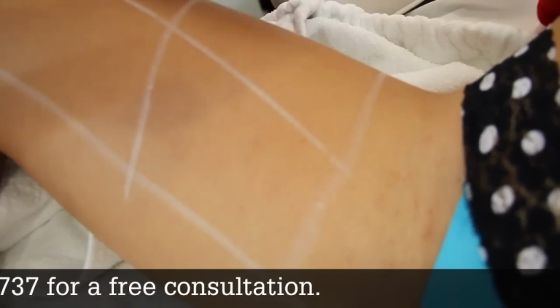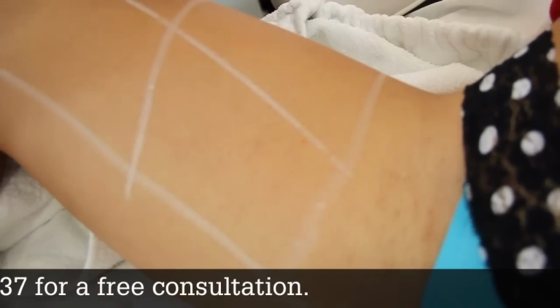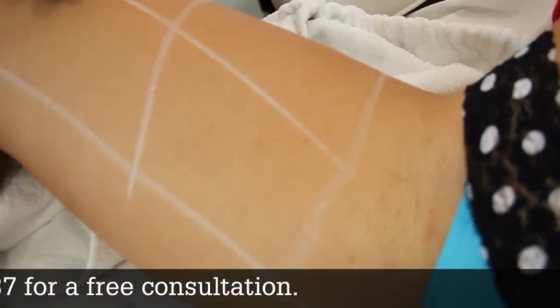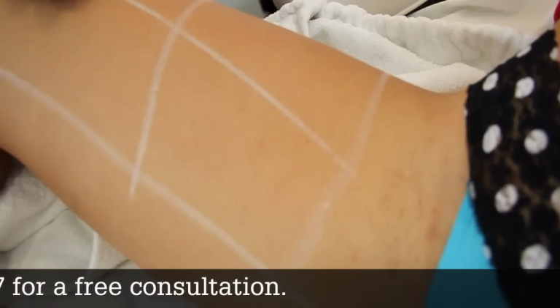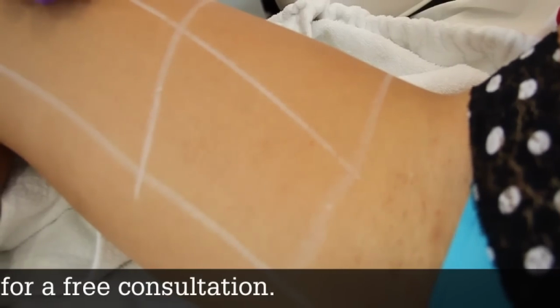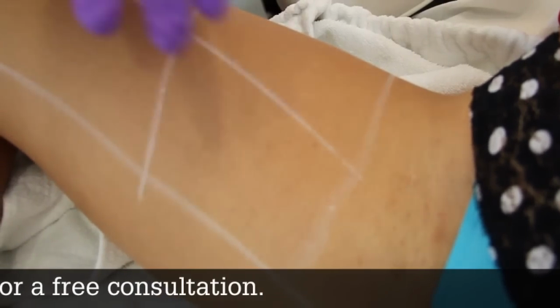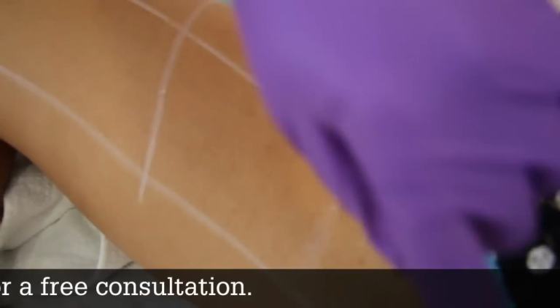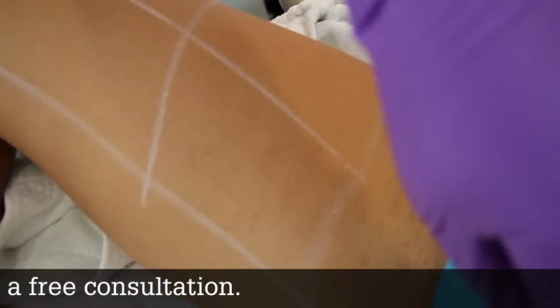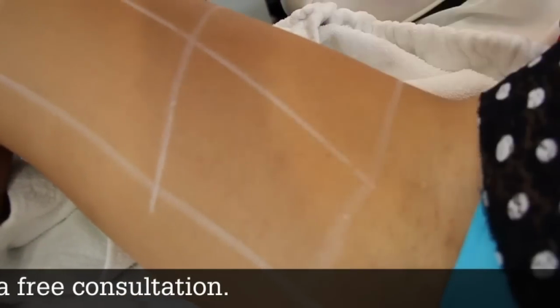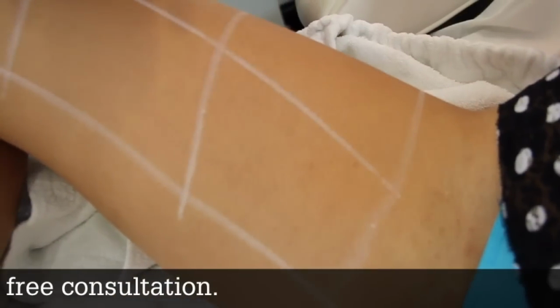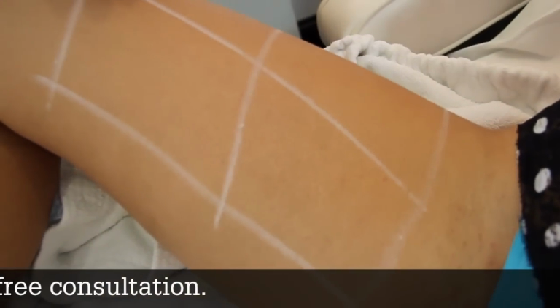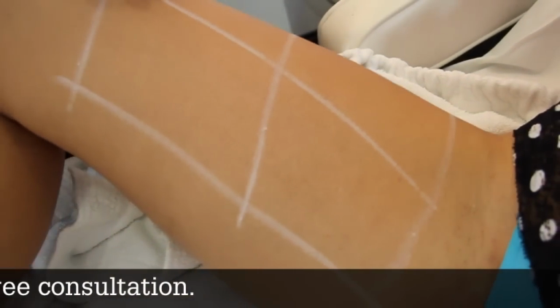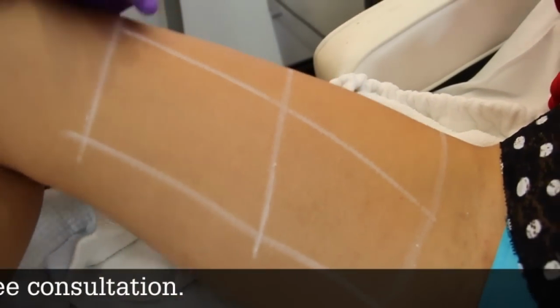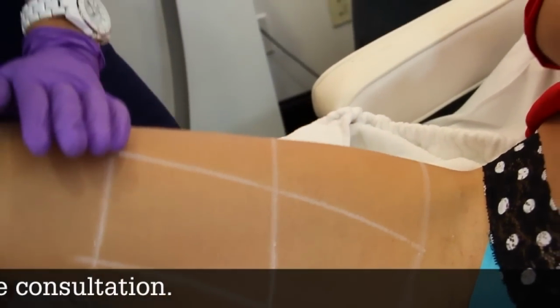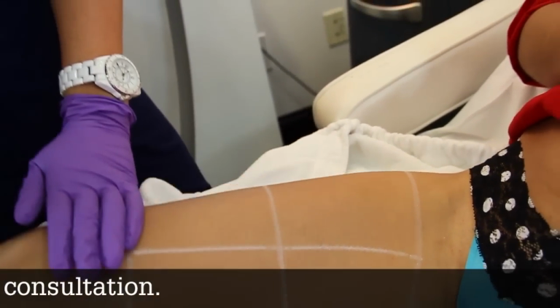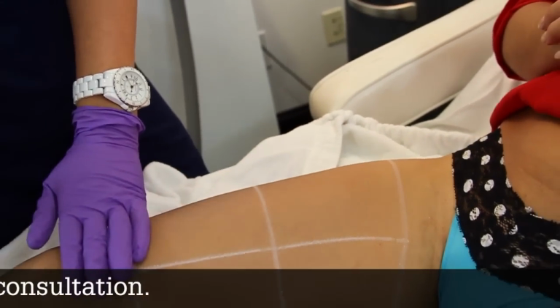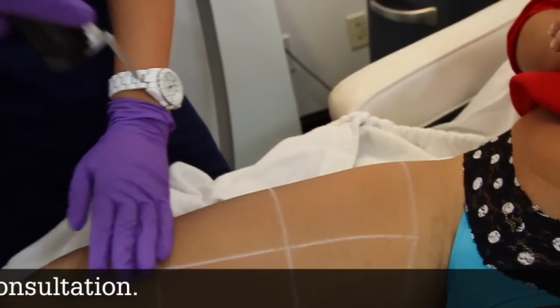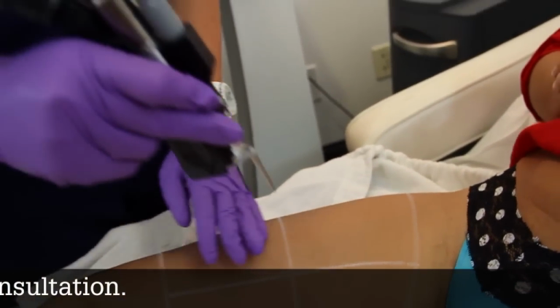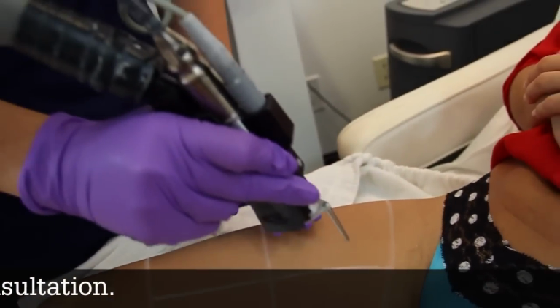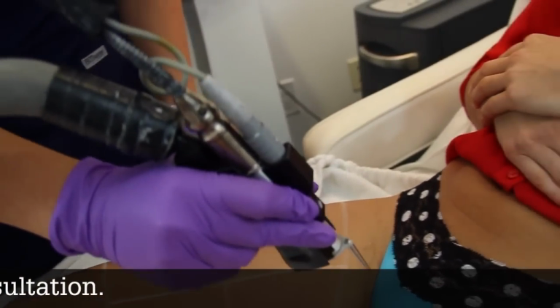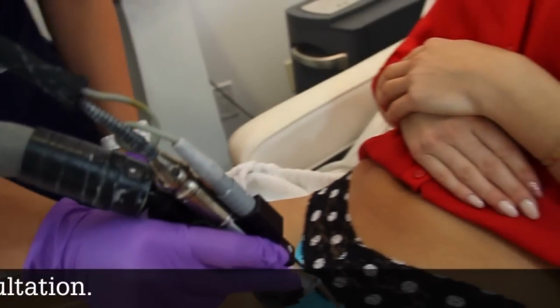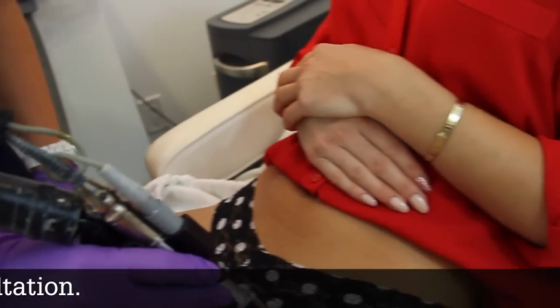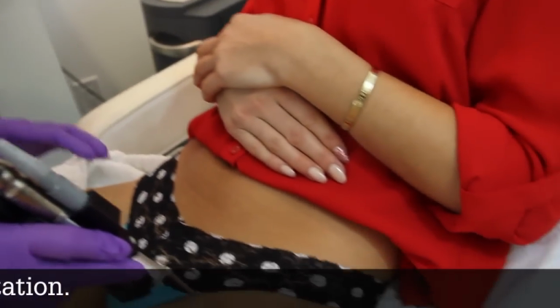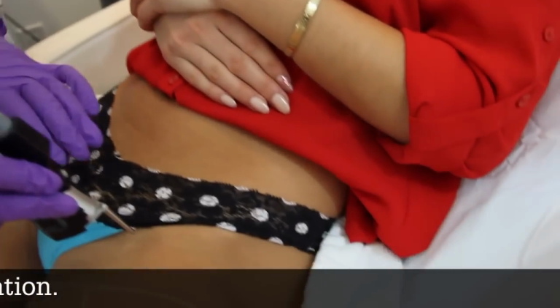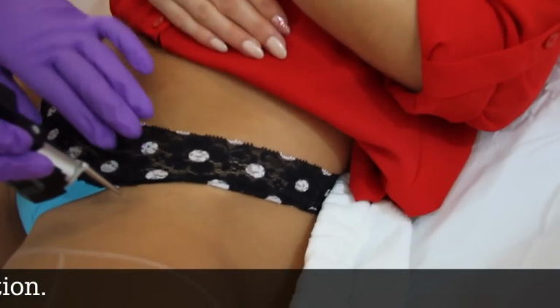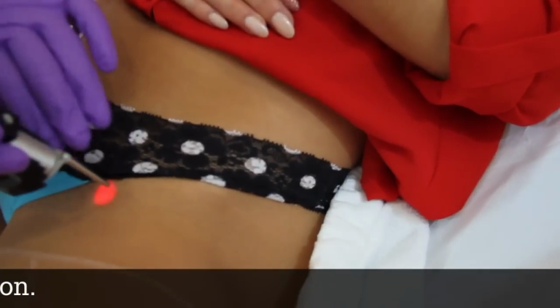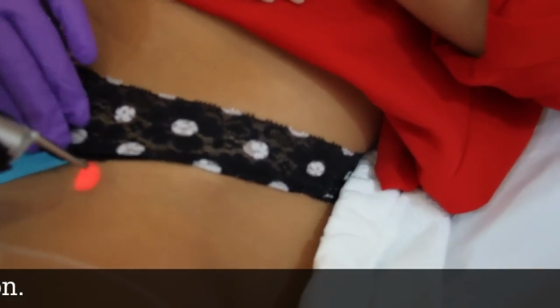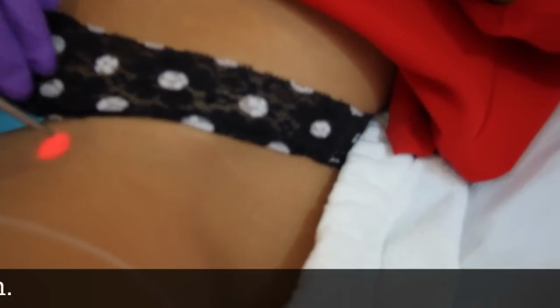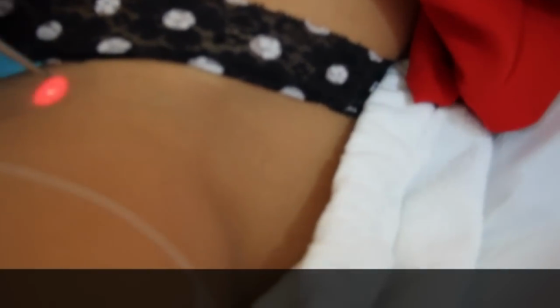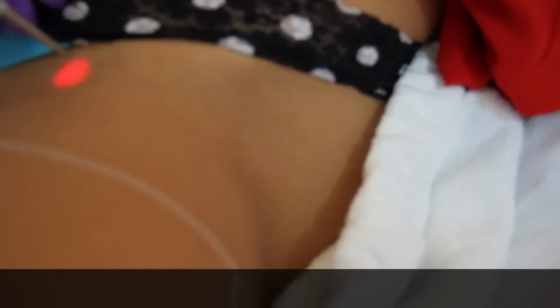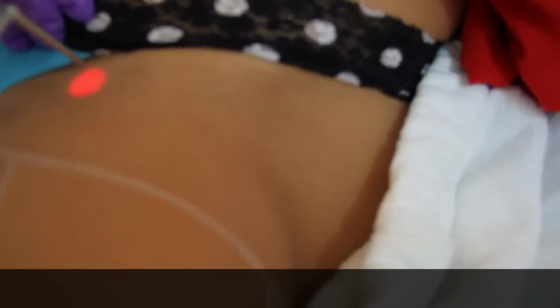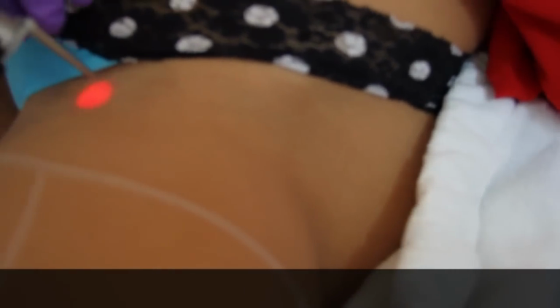Relax this leg. I'm going to do the bikini line on that side. That was so fast. Yeah, it's a very fast procedure.